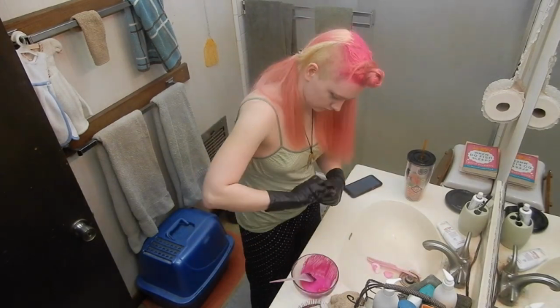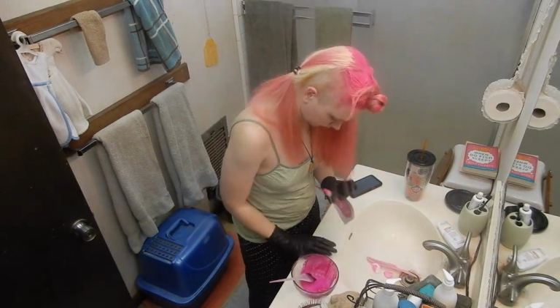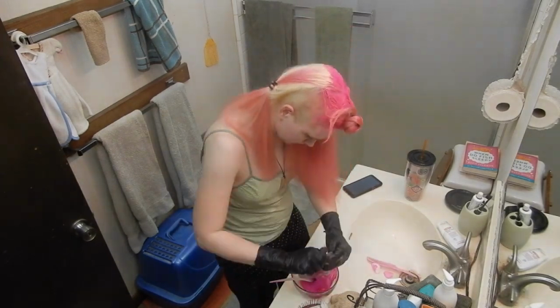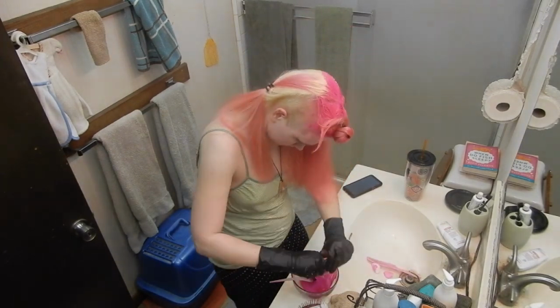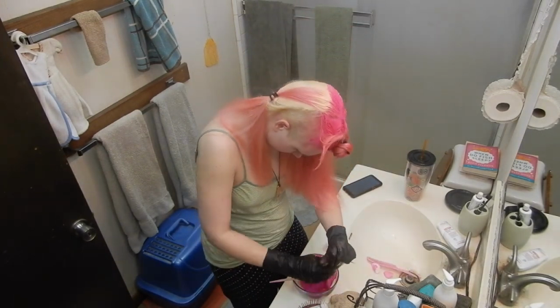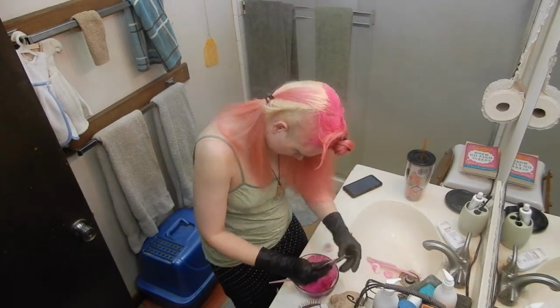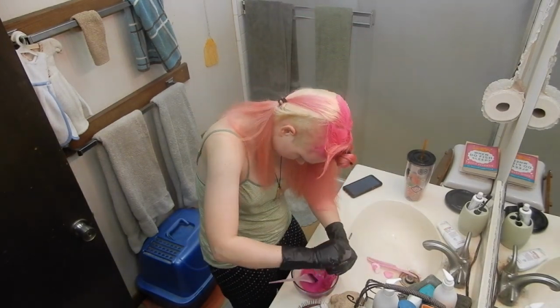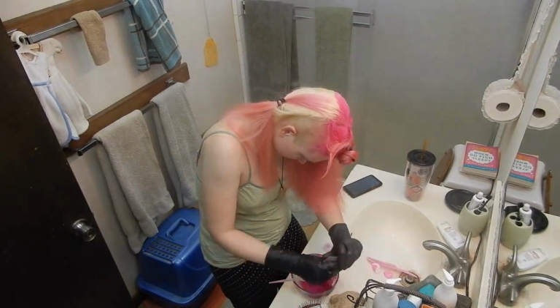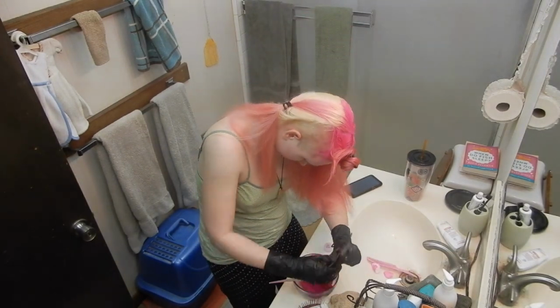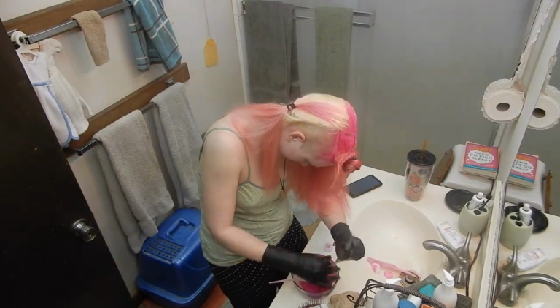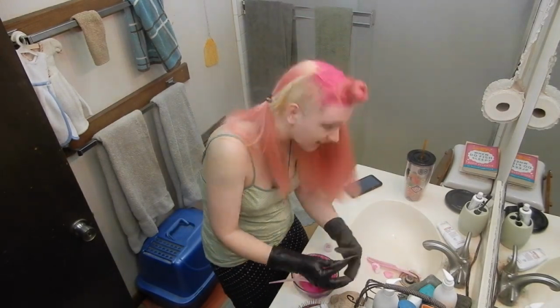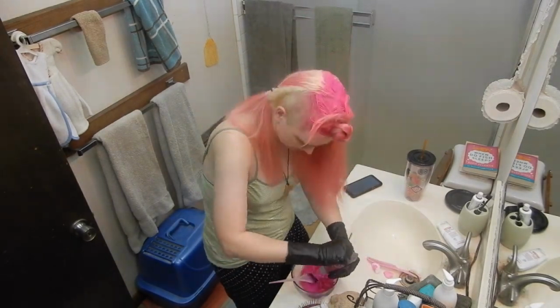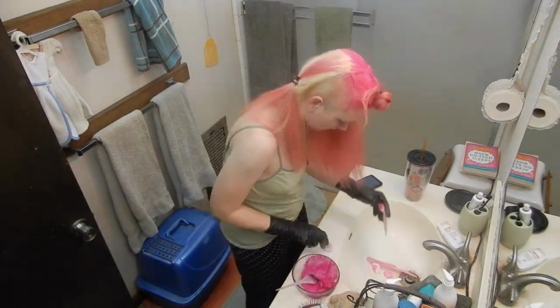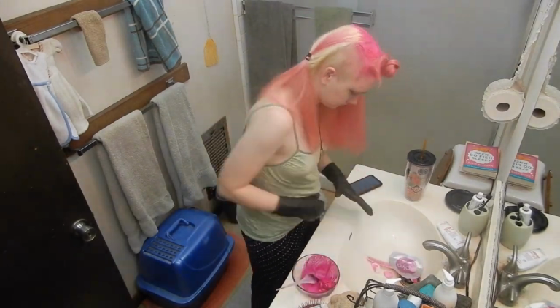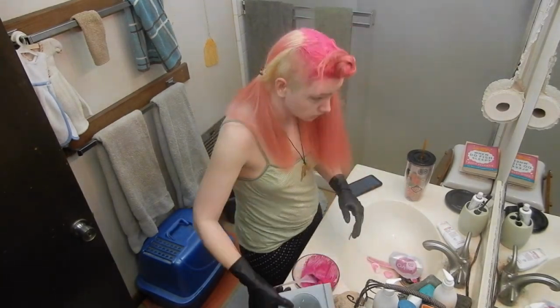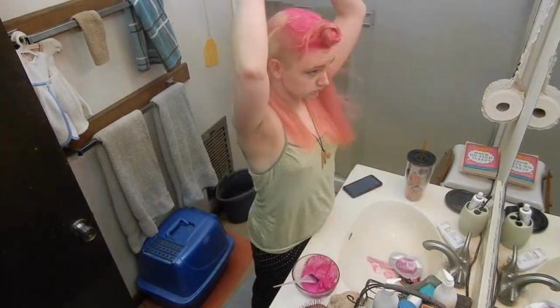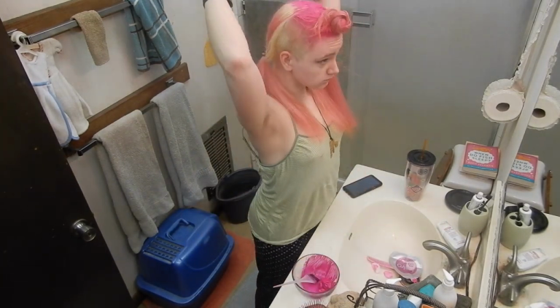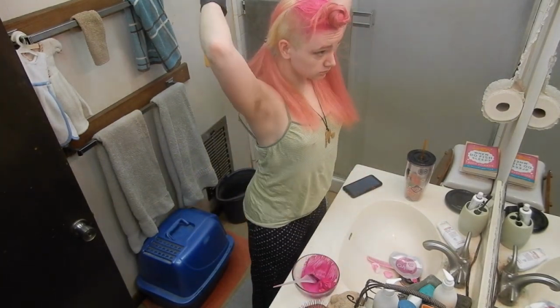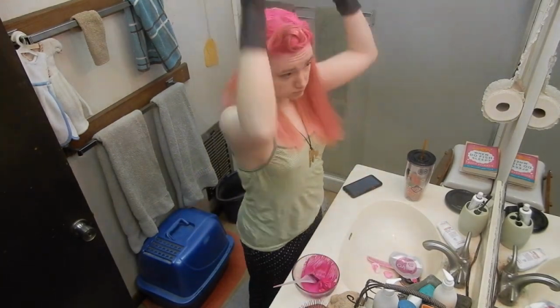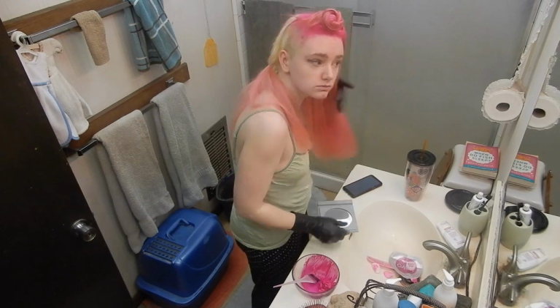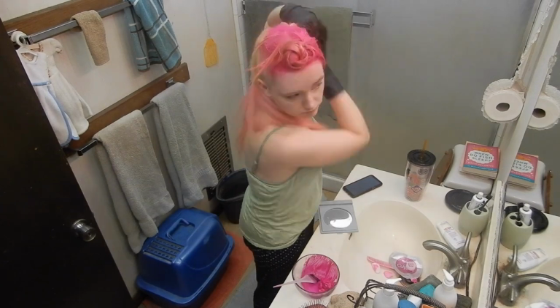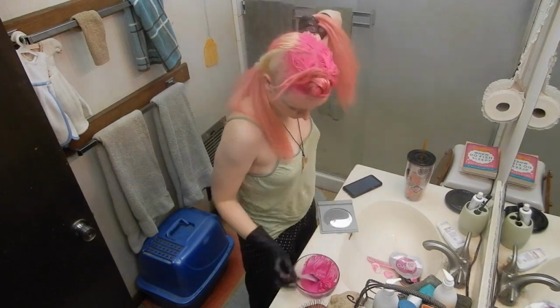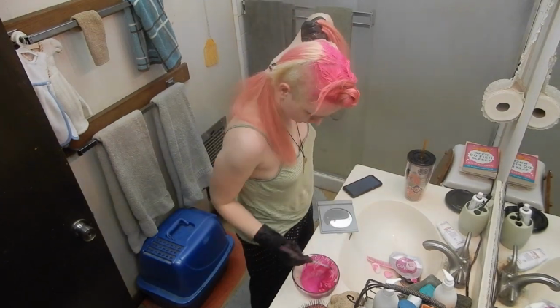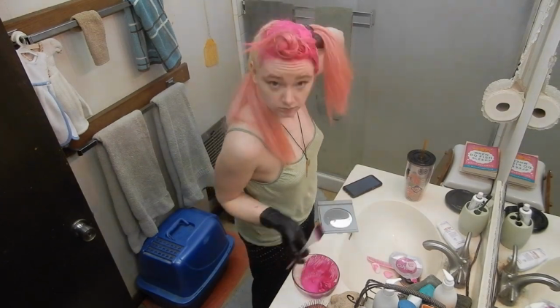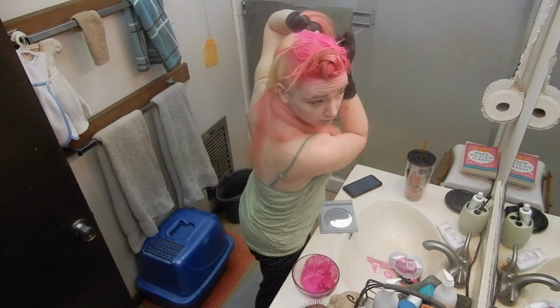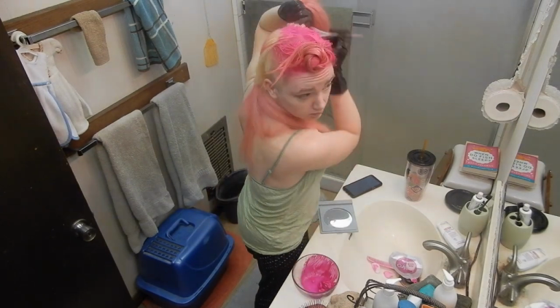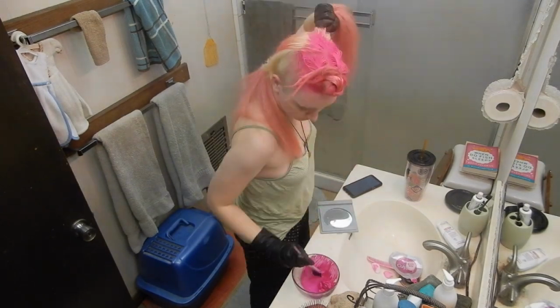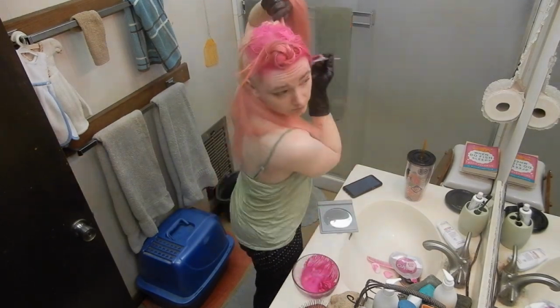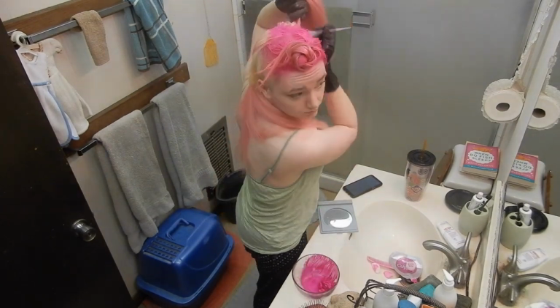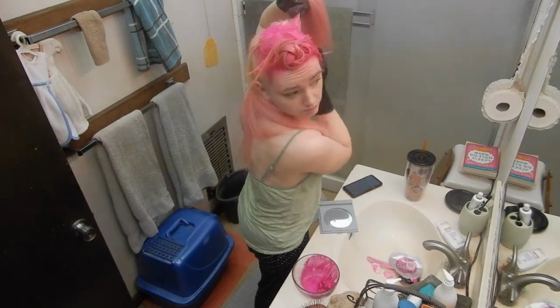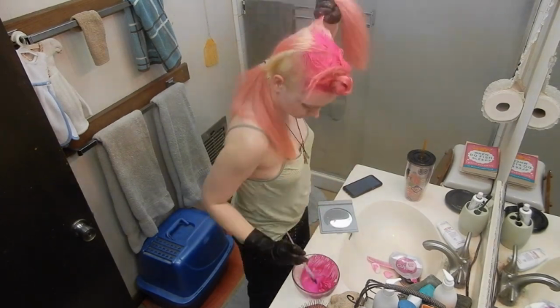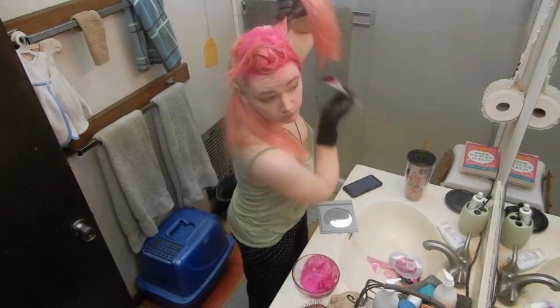Don't get it in your eyebrows. You'll see I get it on the counter, but semi-permanent hair dye comes off countertops with just a magic eraser and some soft cleanser.